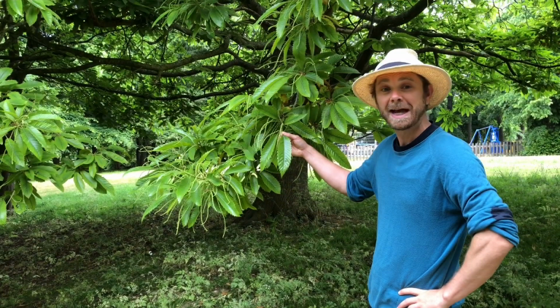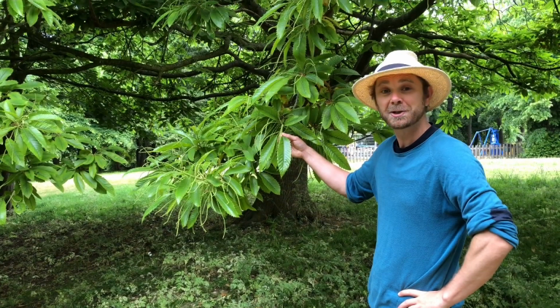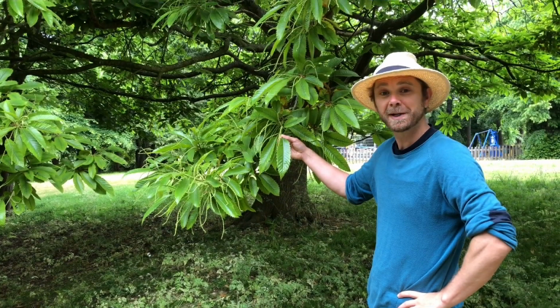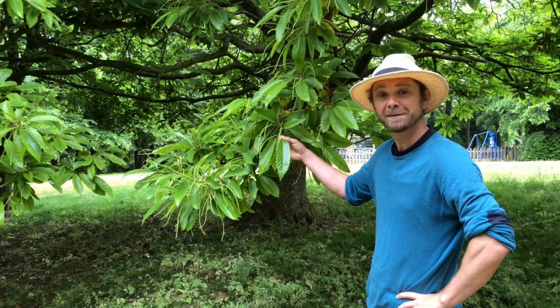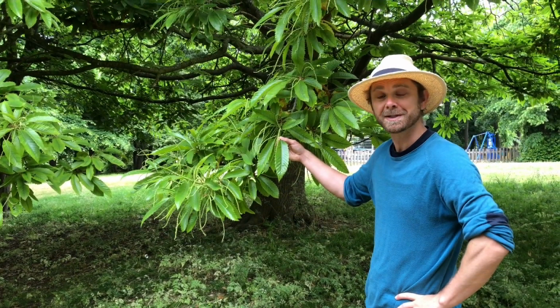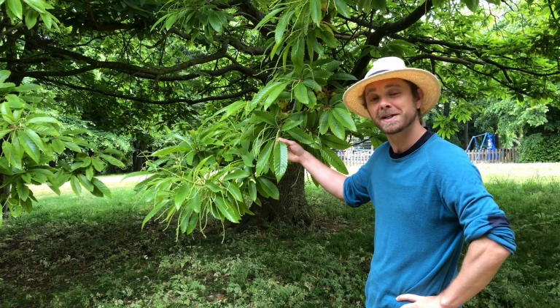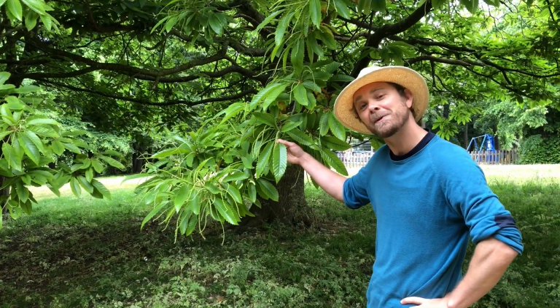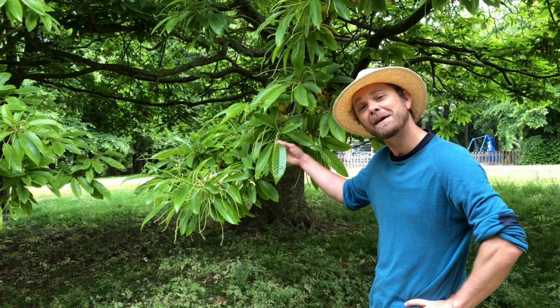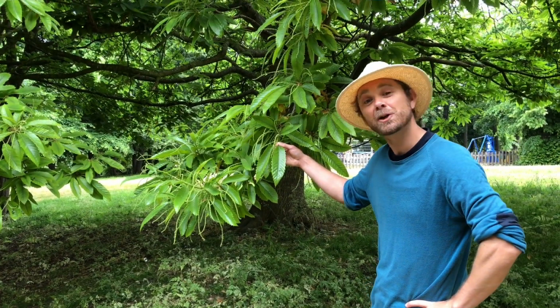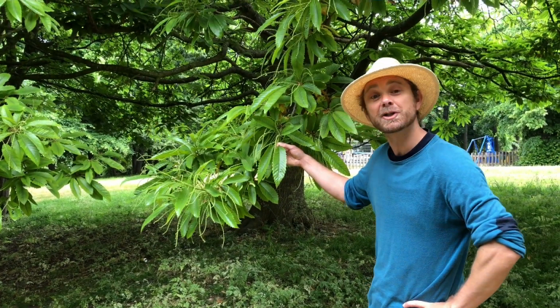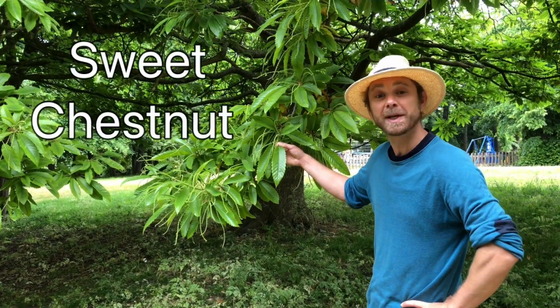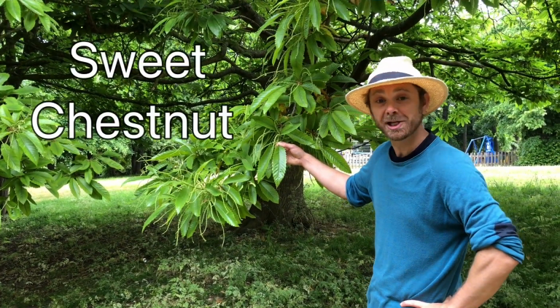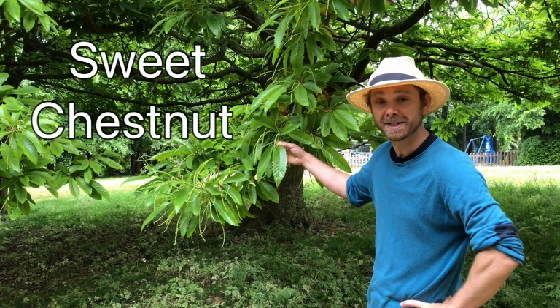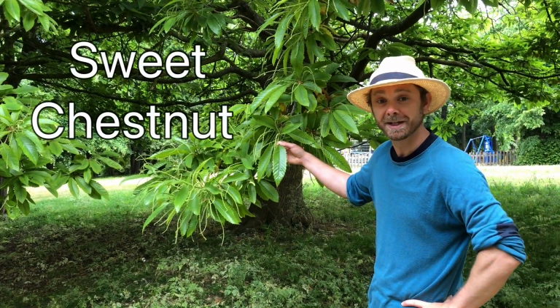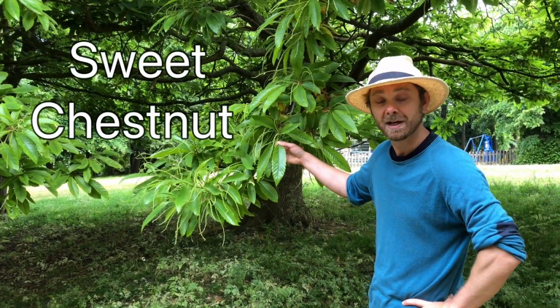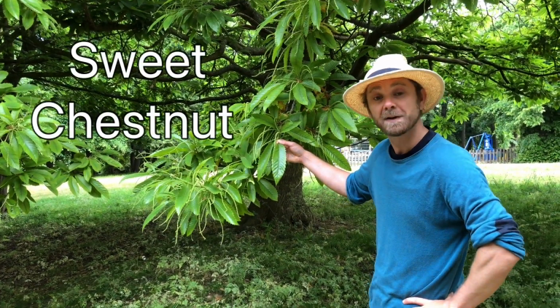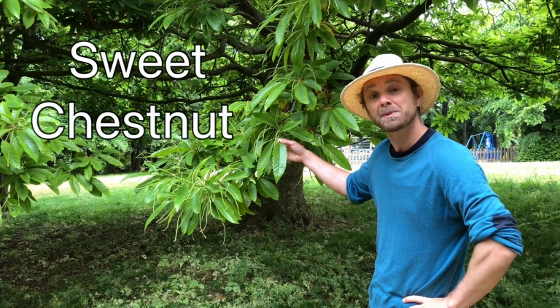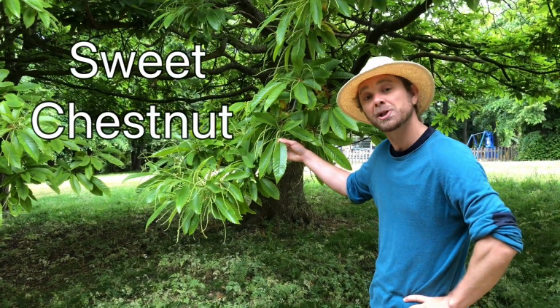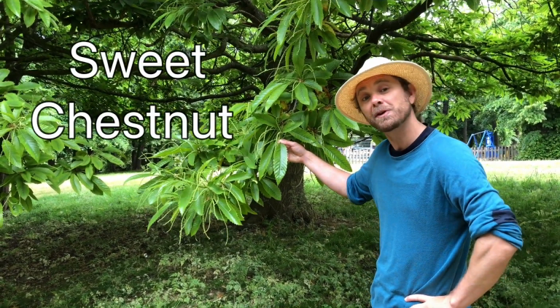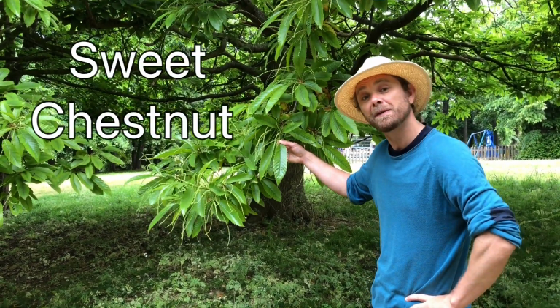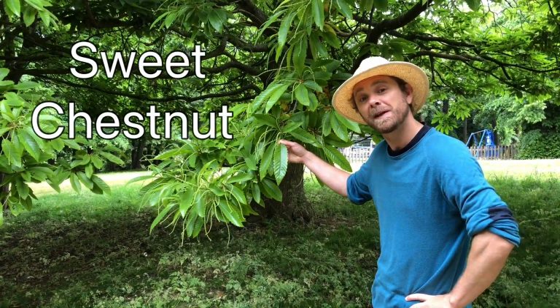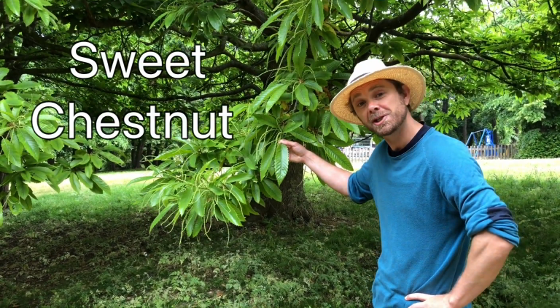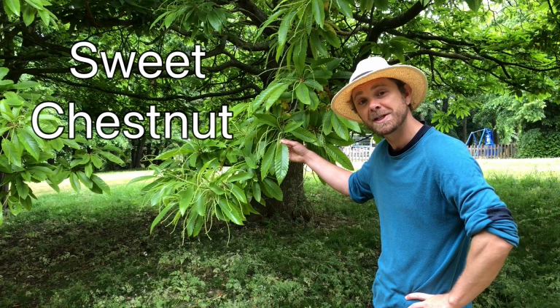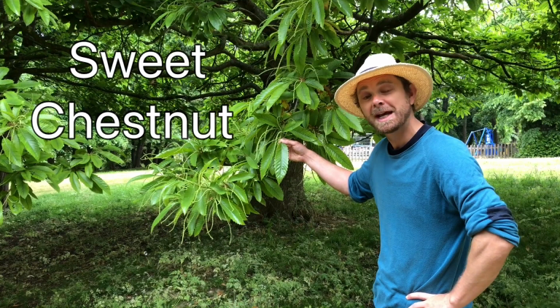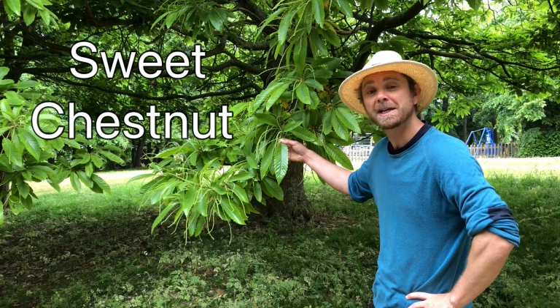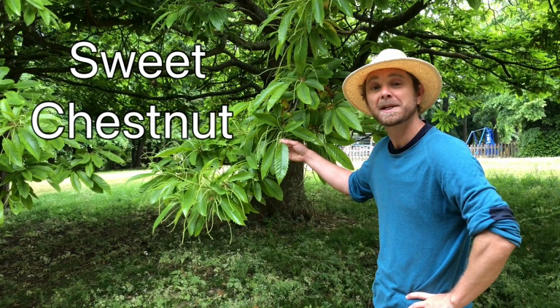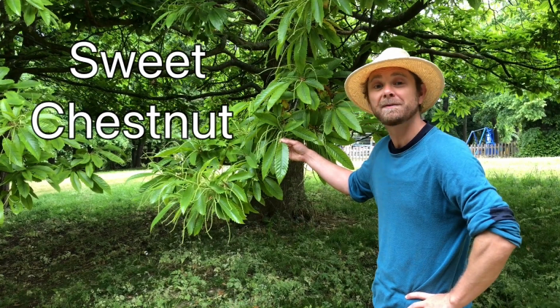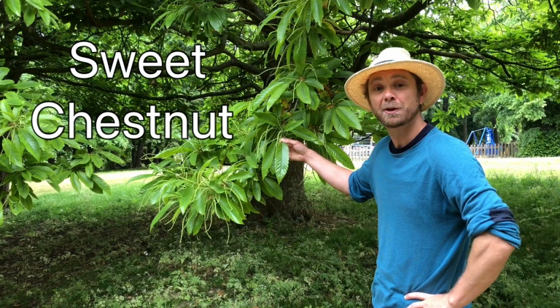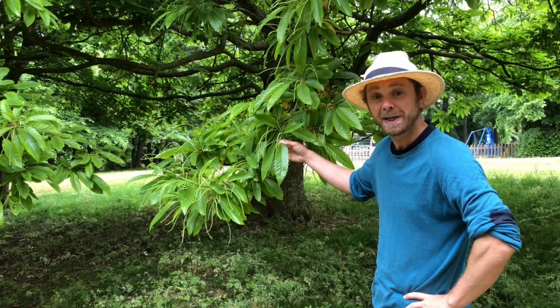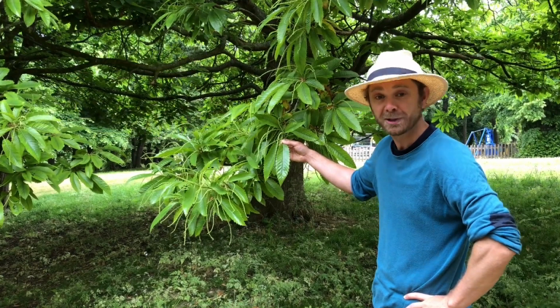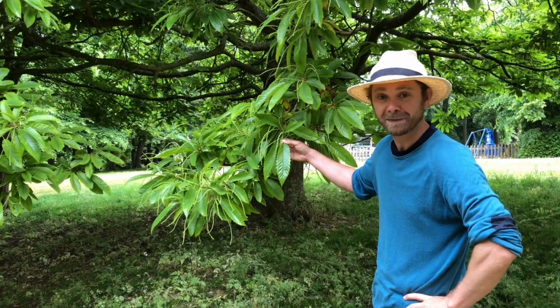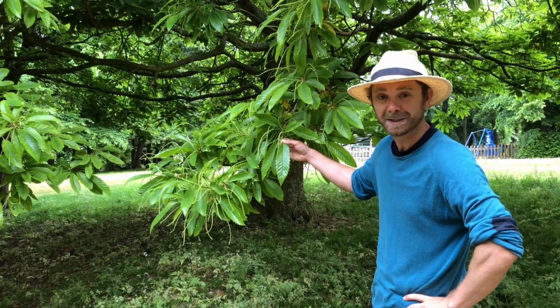Hello tree lovers! Today we're going to have a look at the sweet chestnut. First I'm going to show you a few features and then I'm going to give you three tree facts.